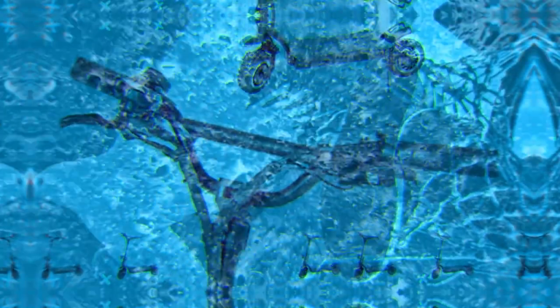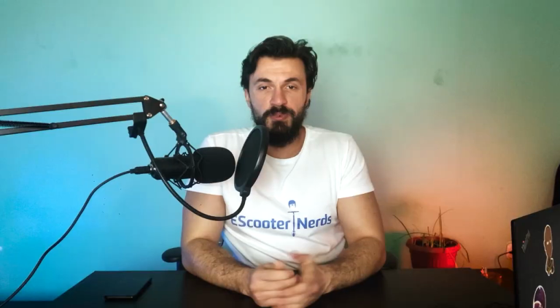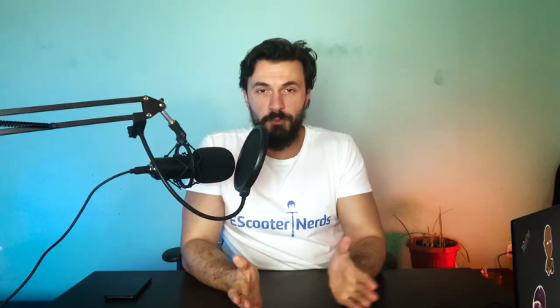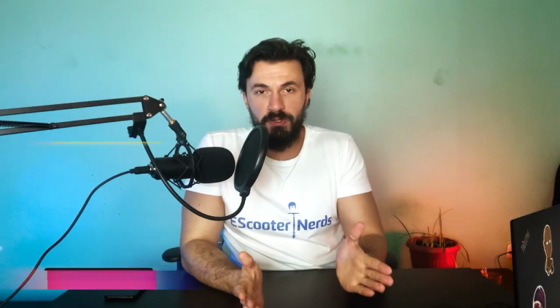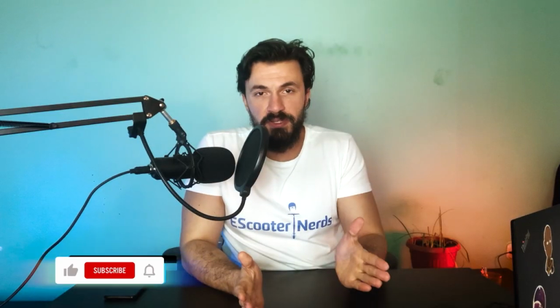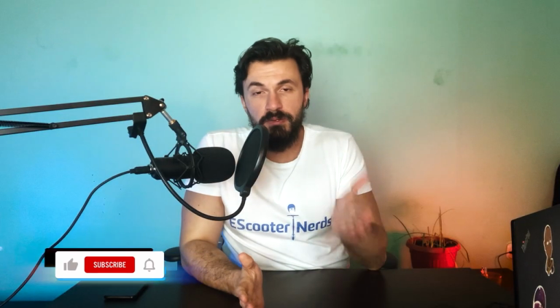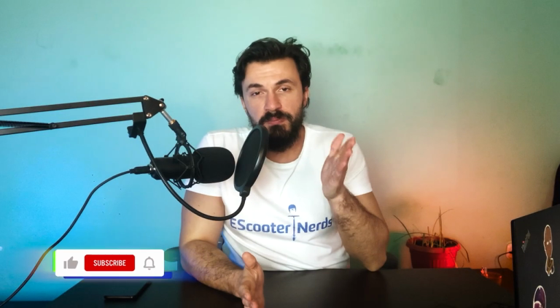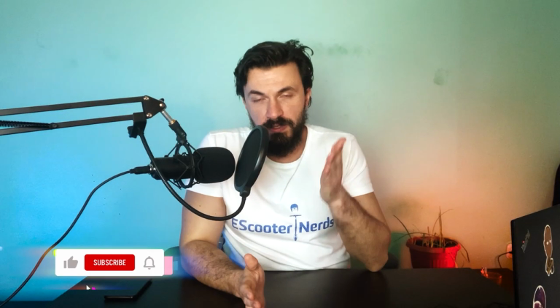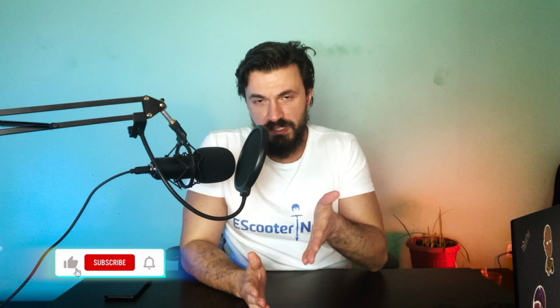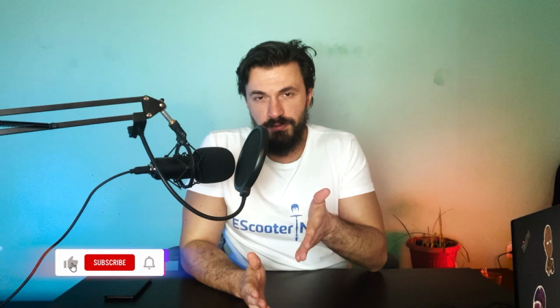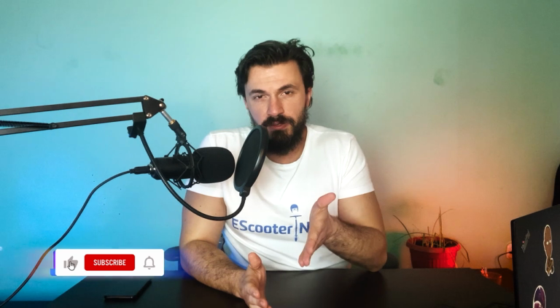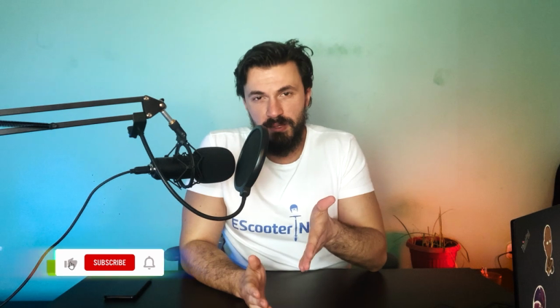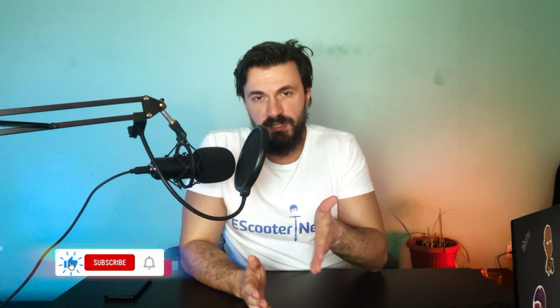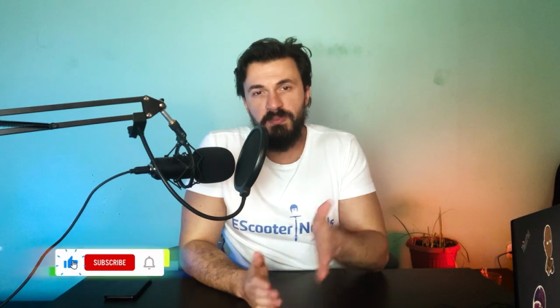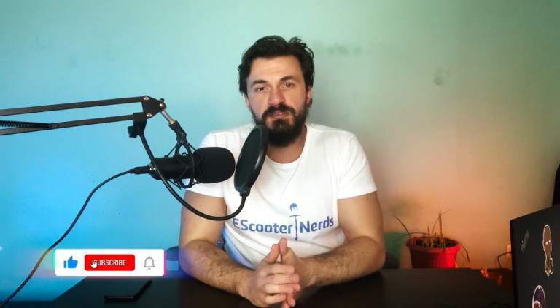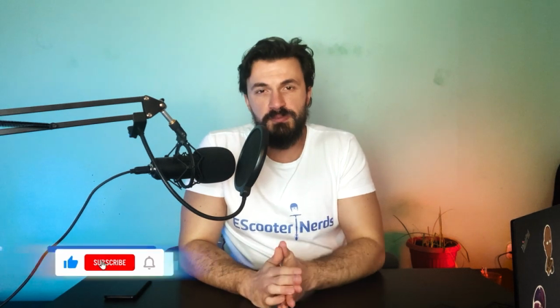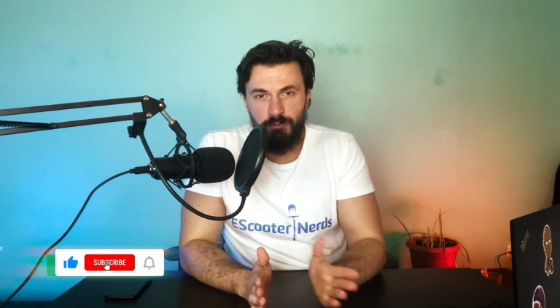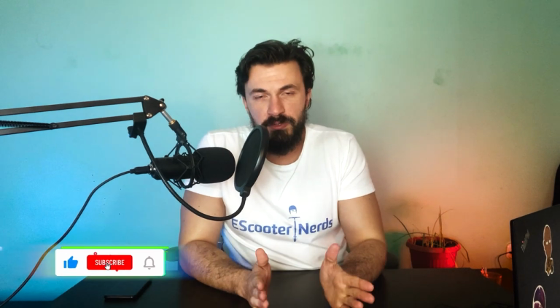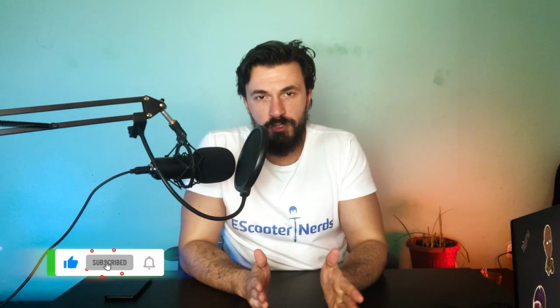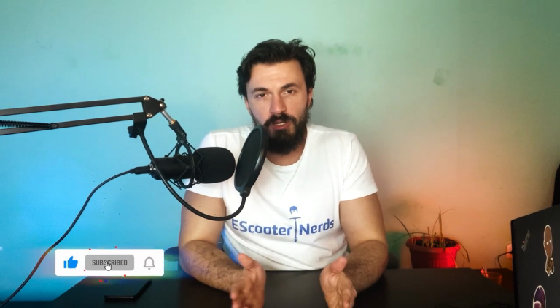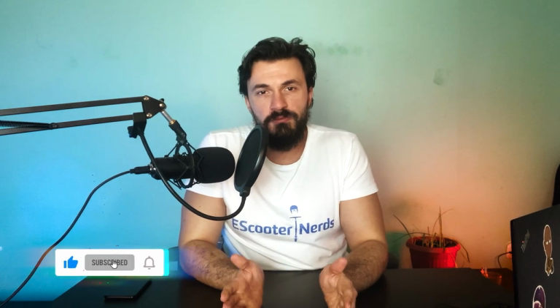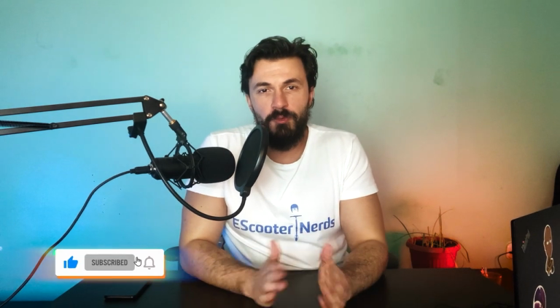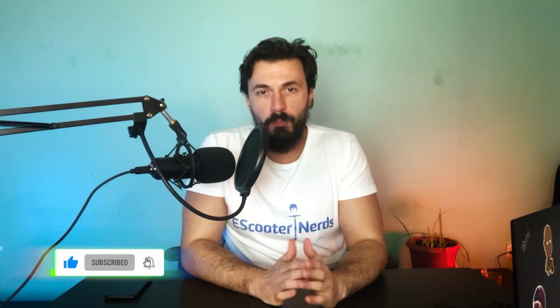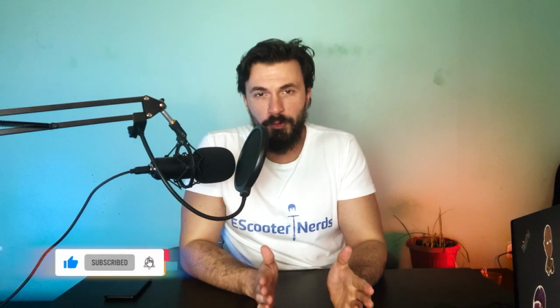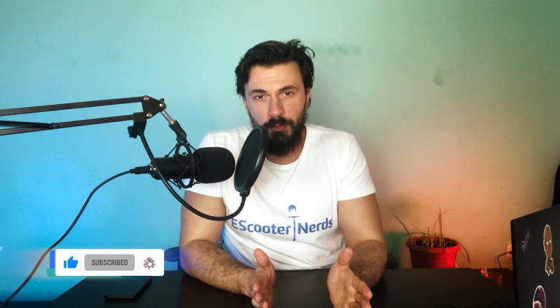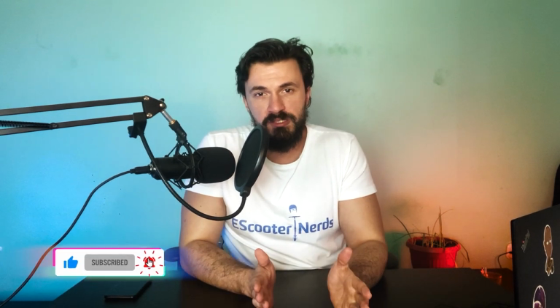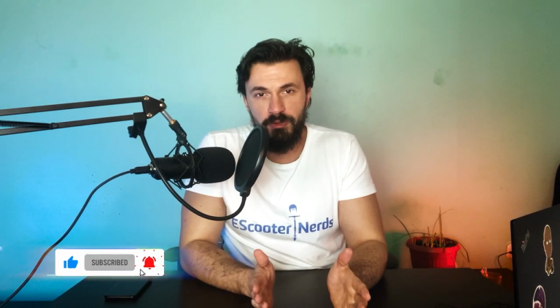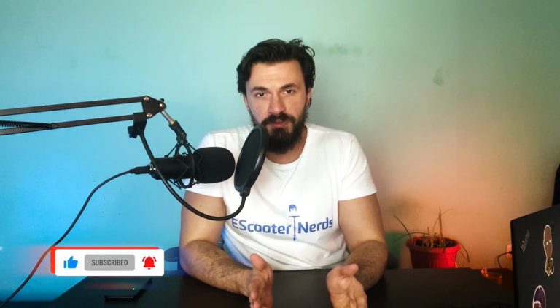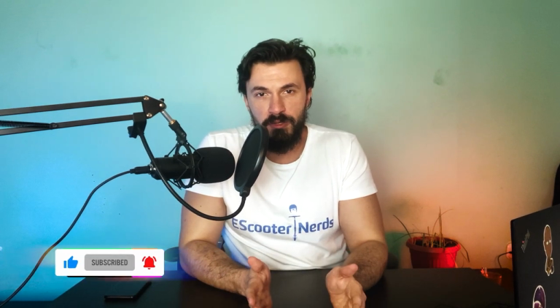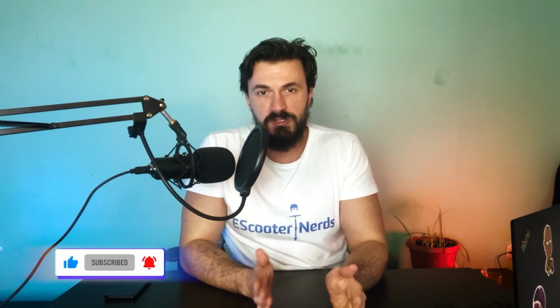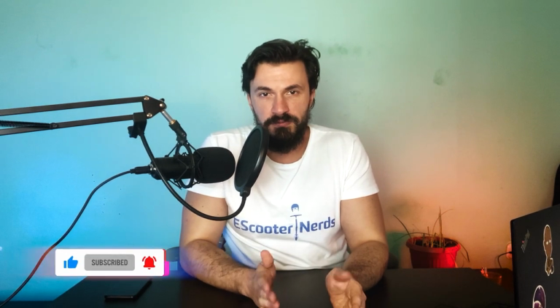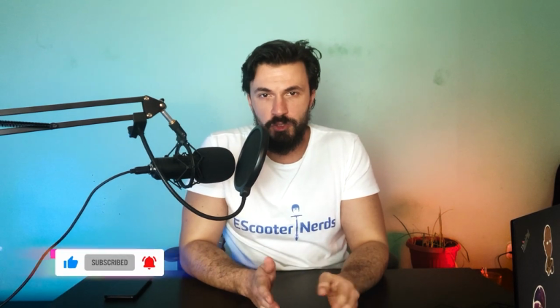Before we continue, give this video a thumbs up and subscribe to the channel for more great scooter videos in the future.